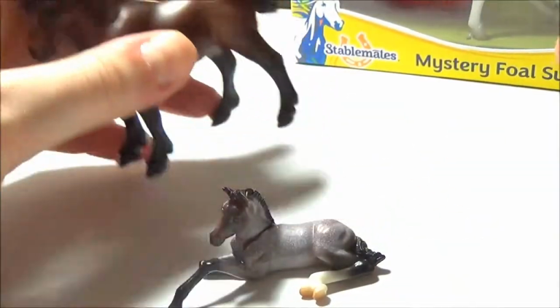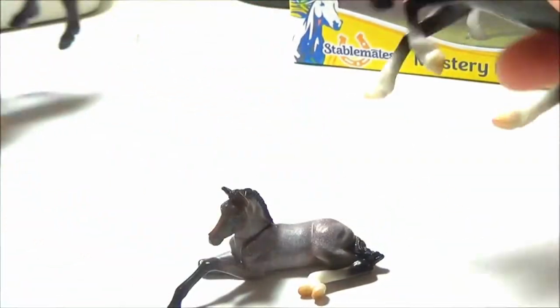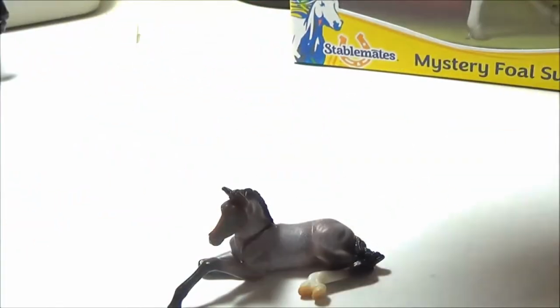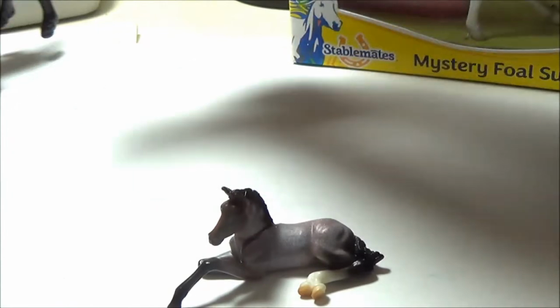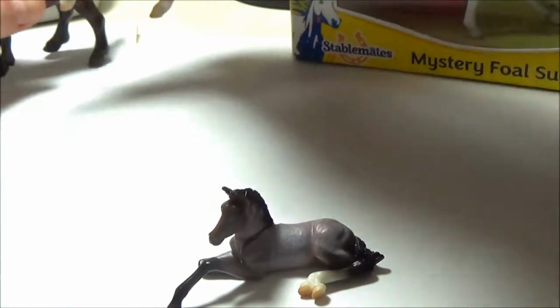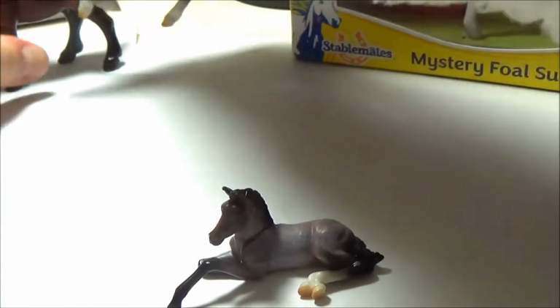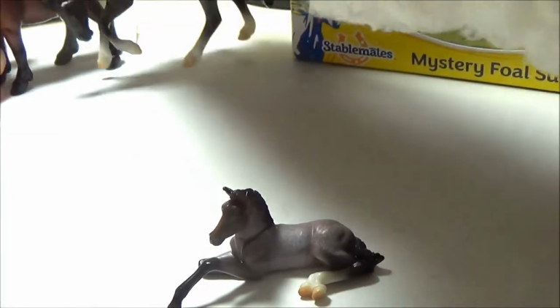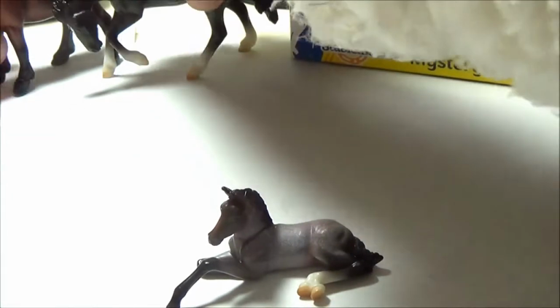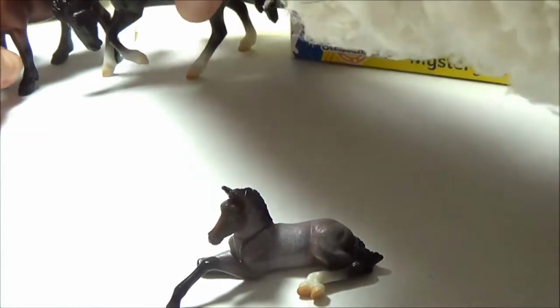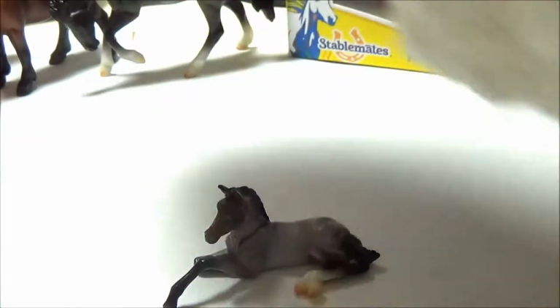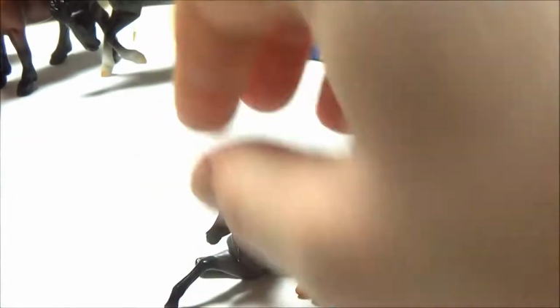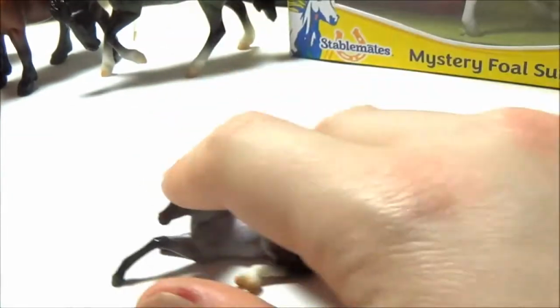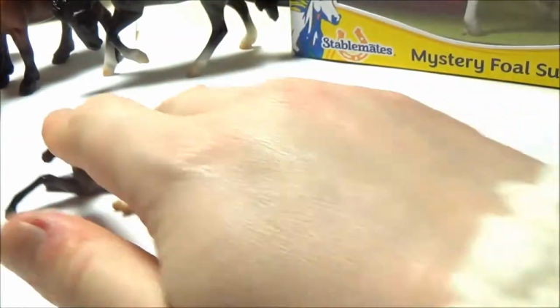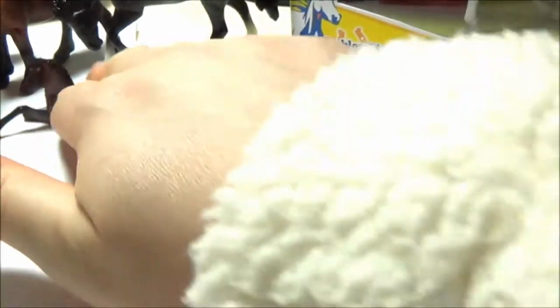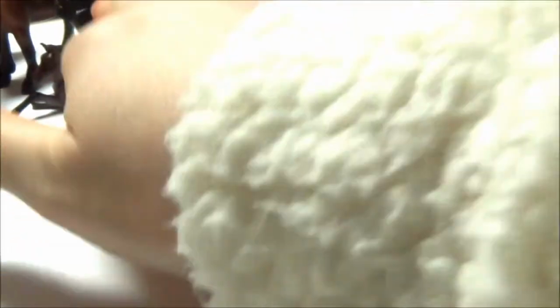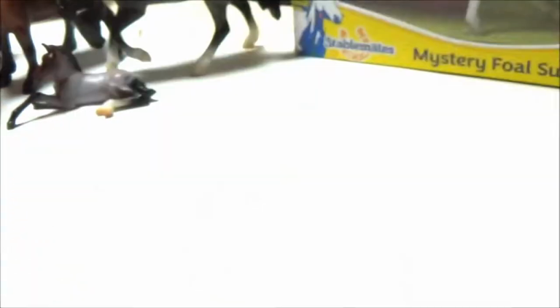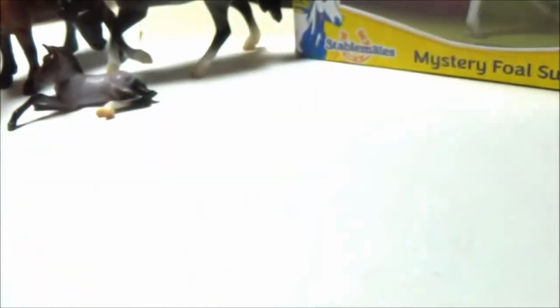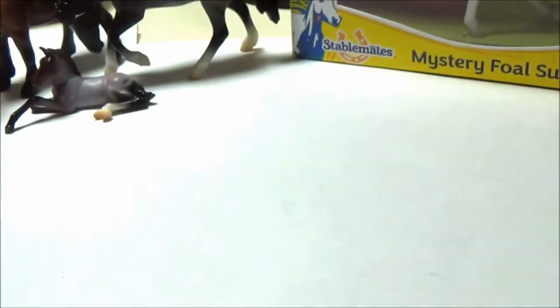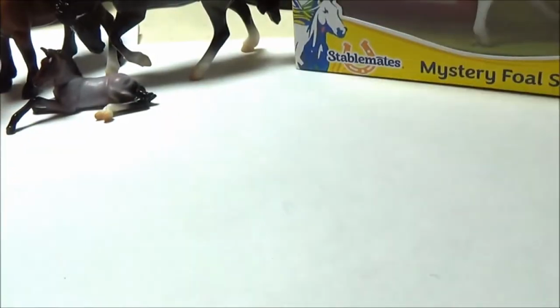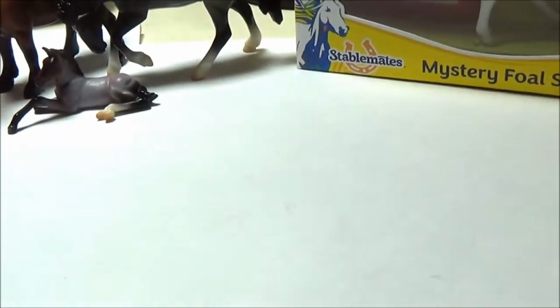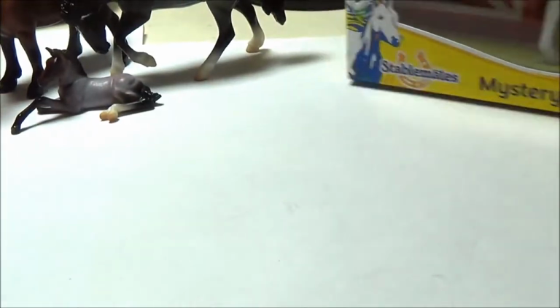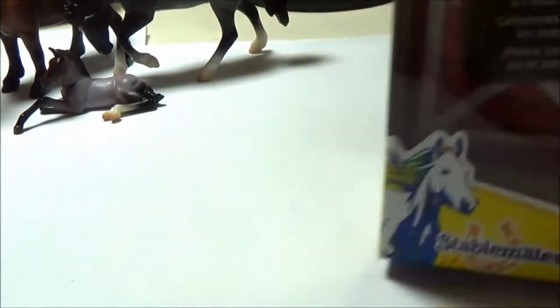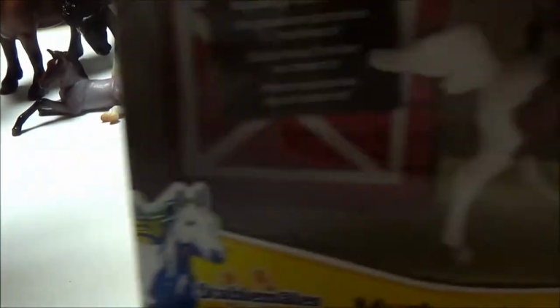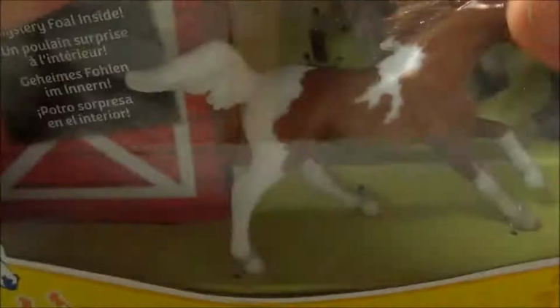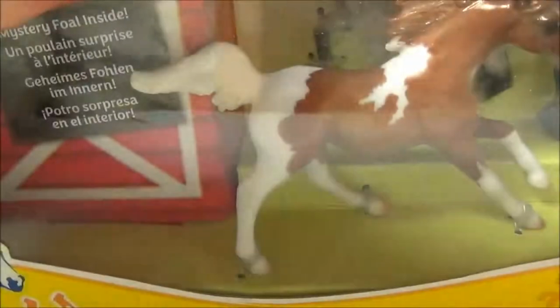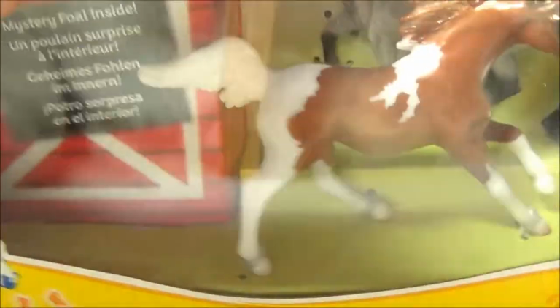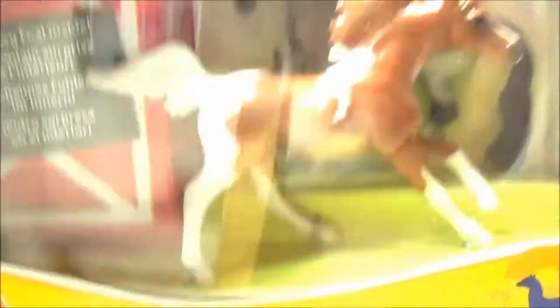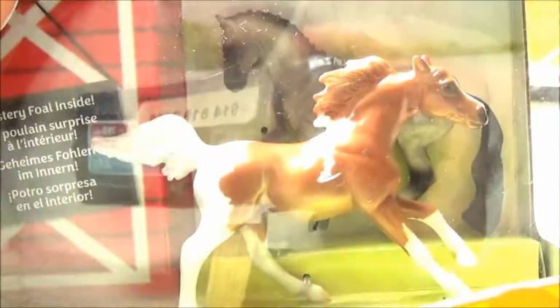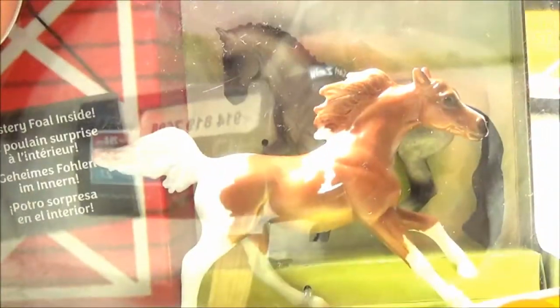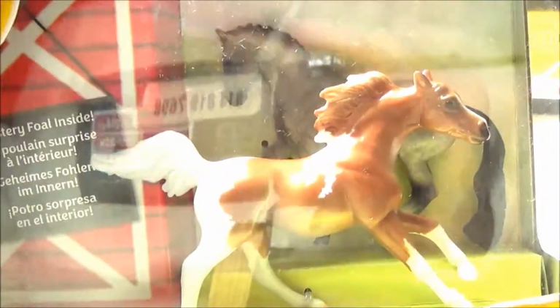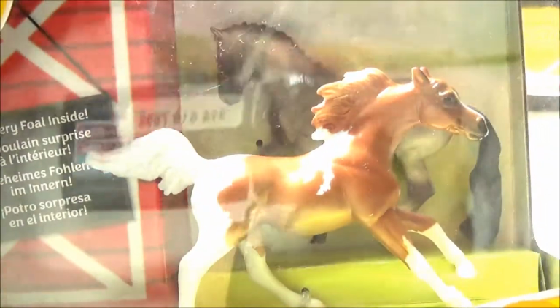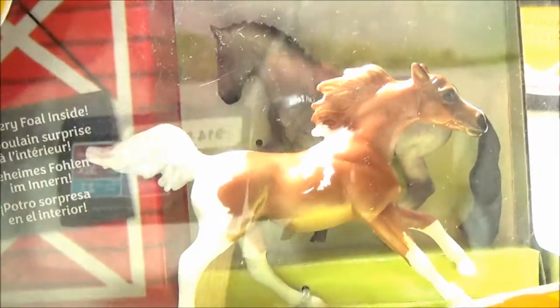Now let's take a look at the next family. We'll move these three over here and attack this package next.